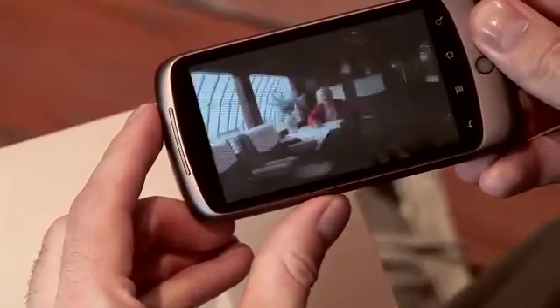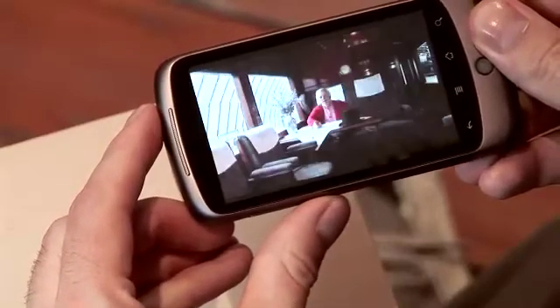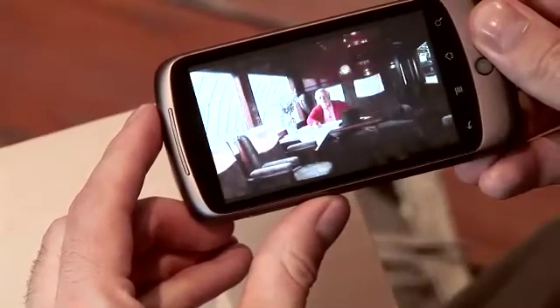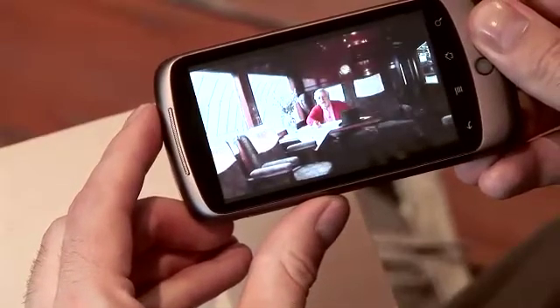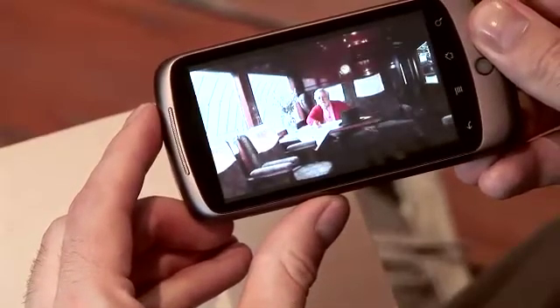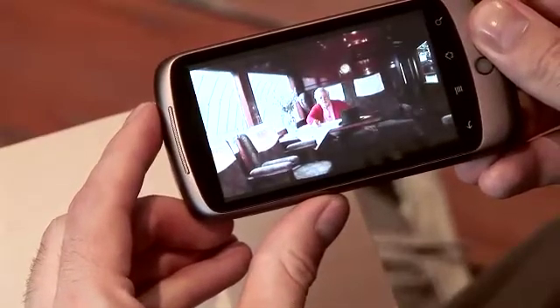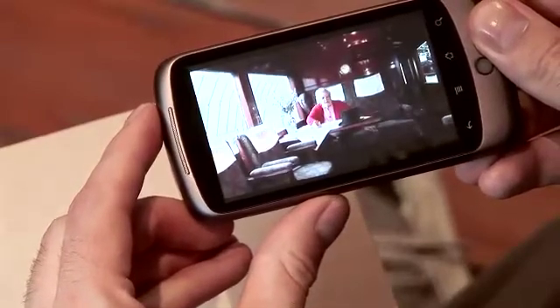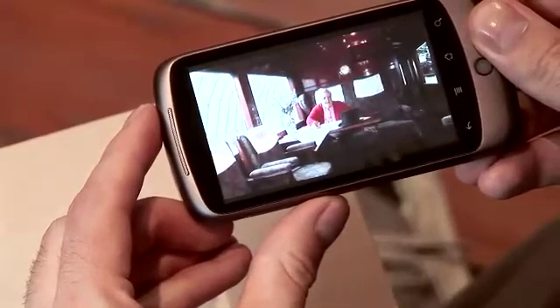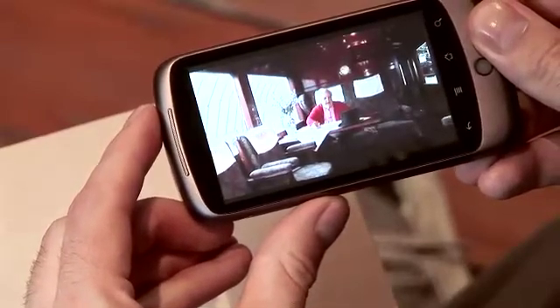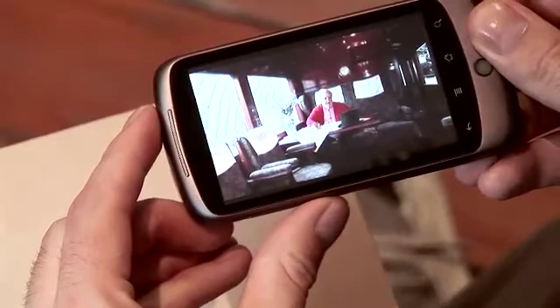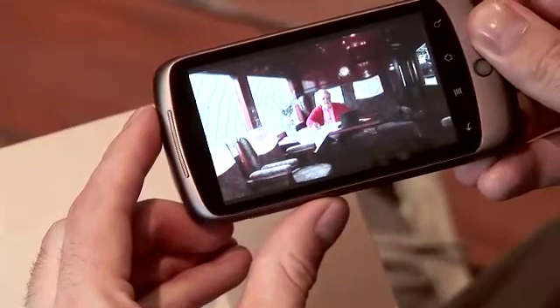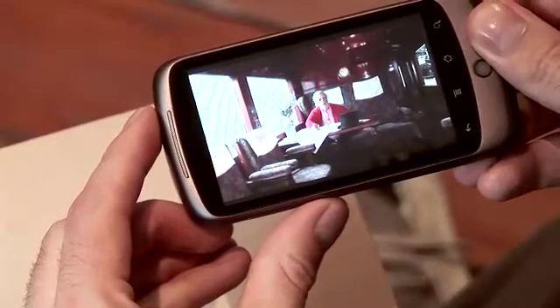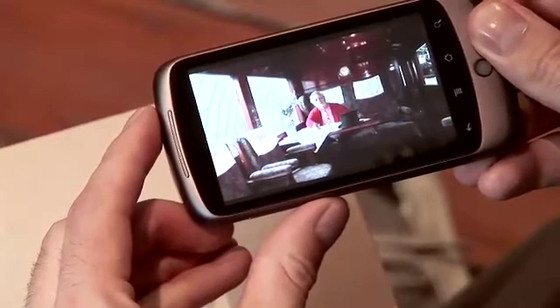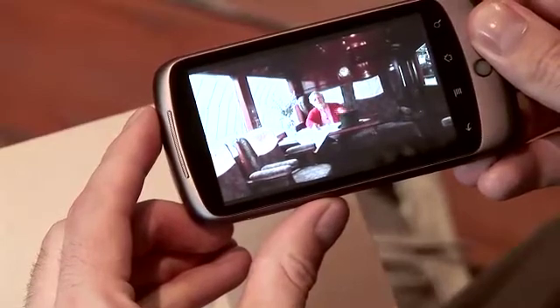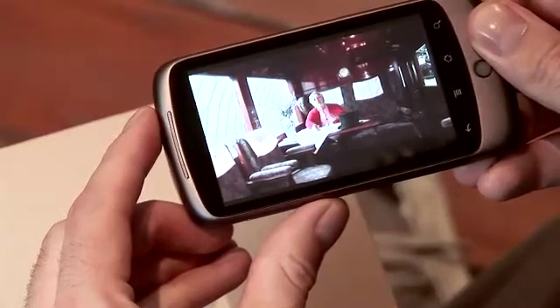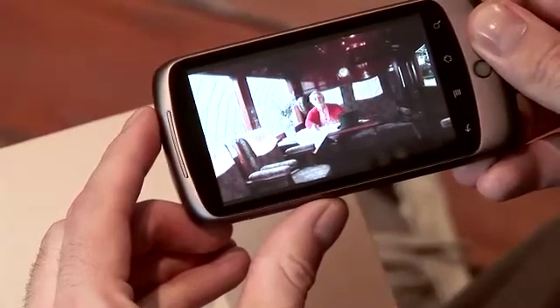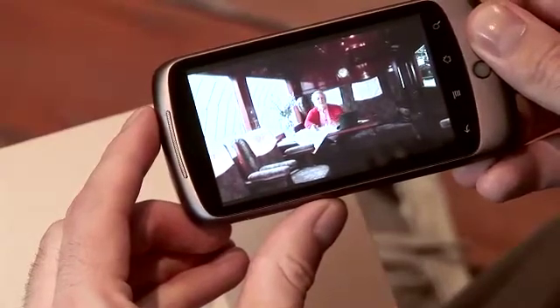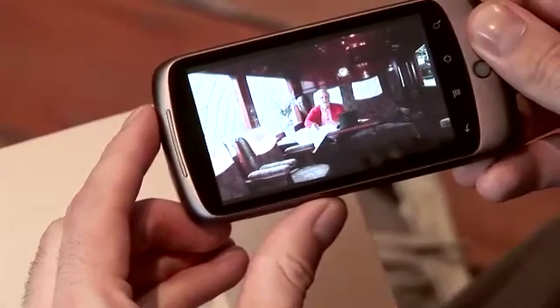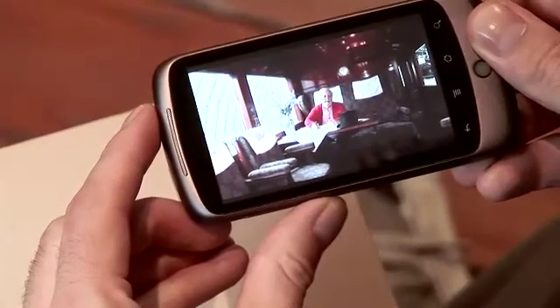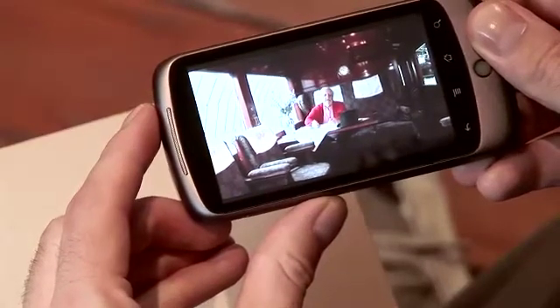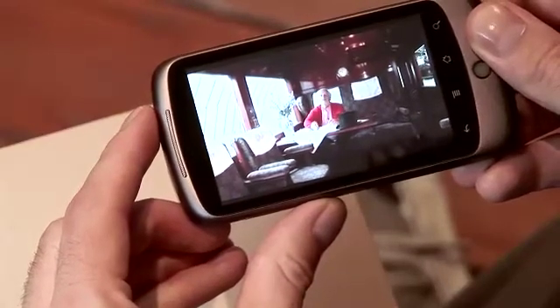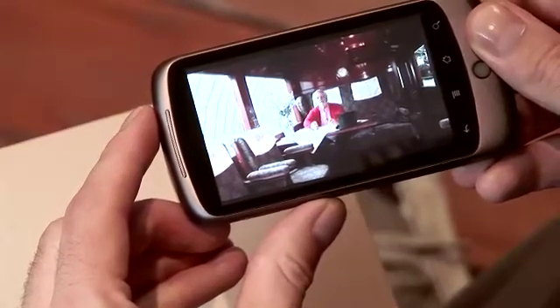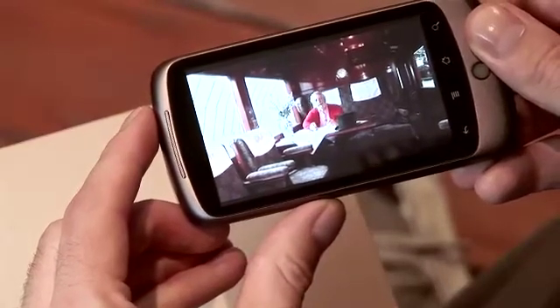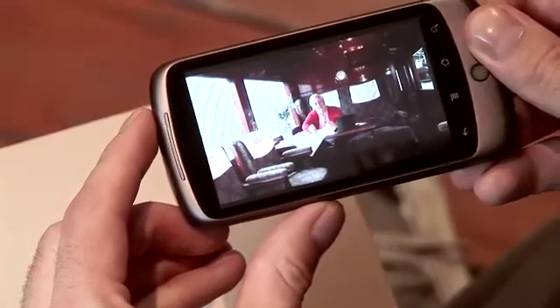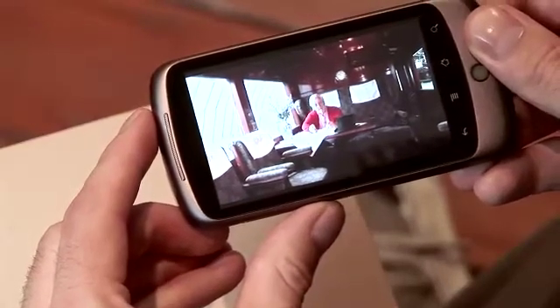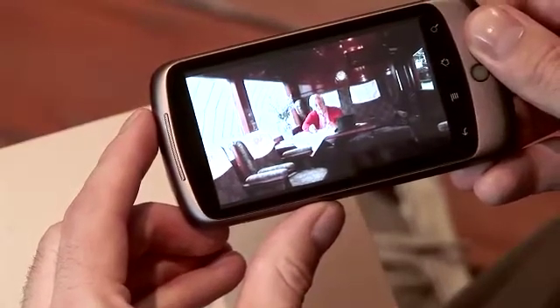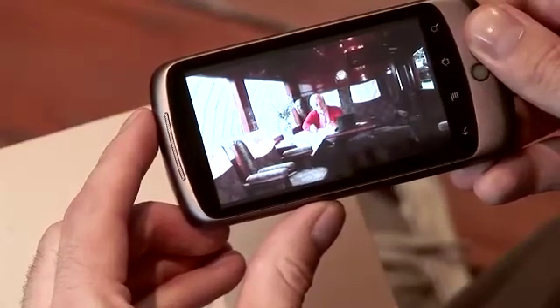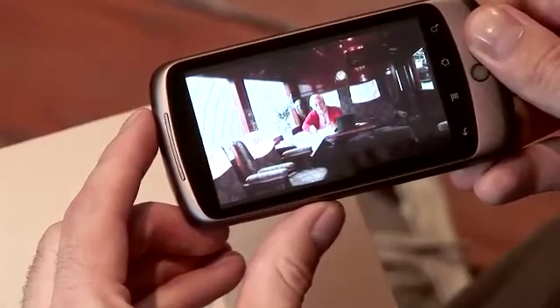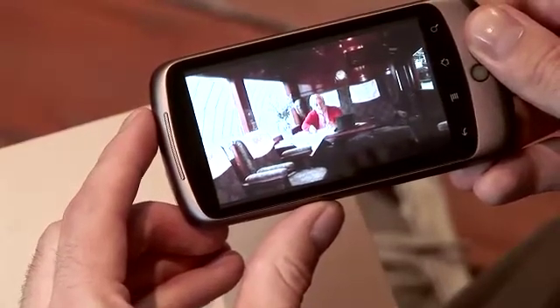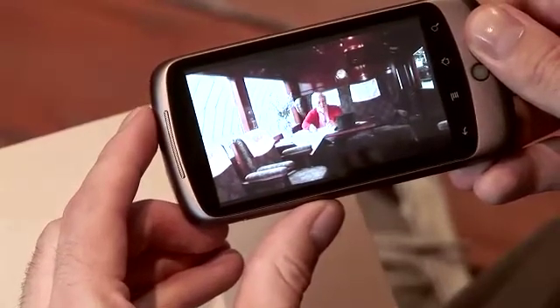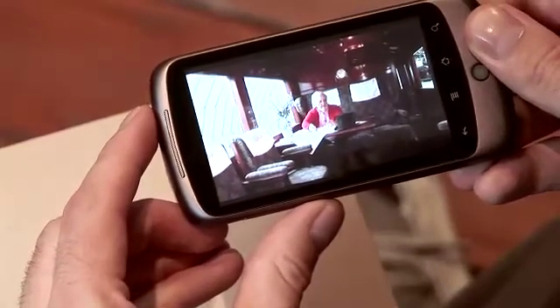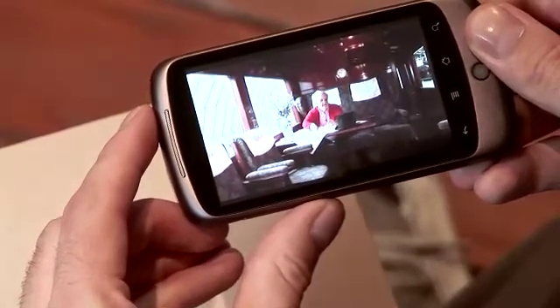Simple. Hello, I'm Bernard Cribbins and you are watching the world's first intelligent stamp, brought to you by Royal Mail.